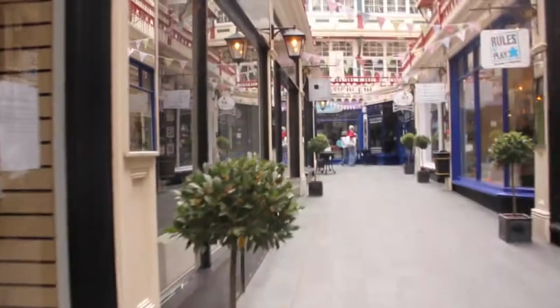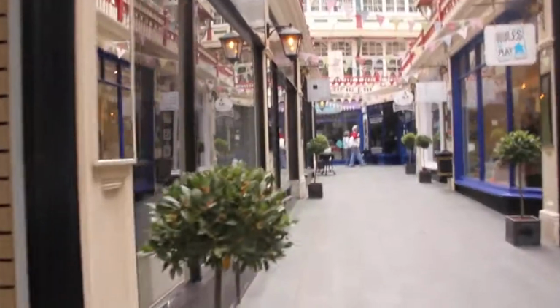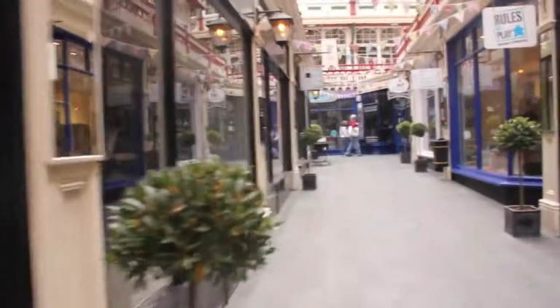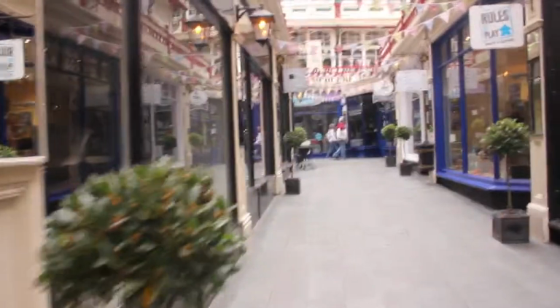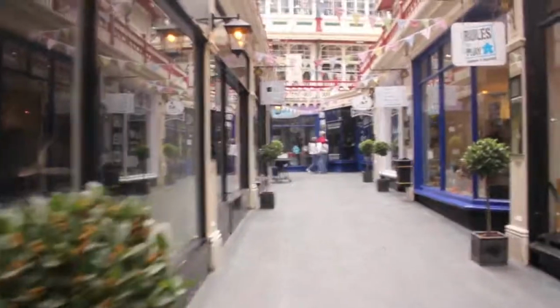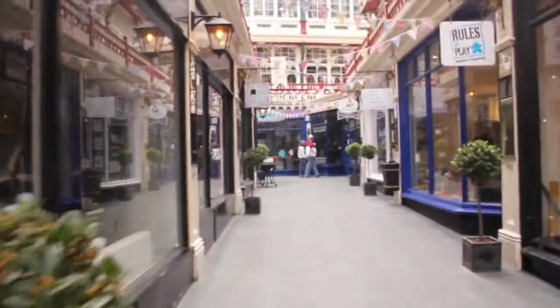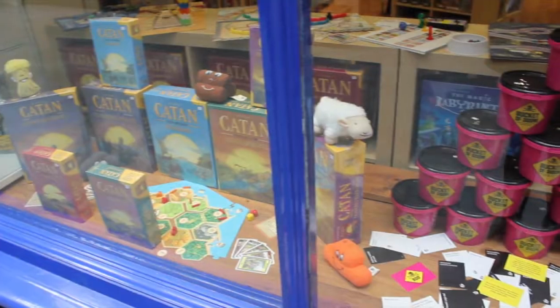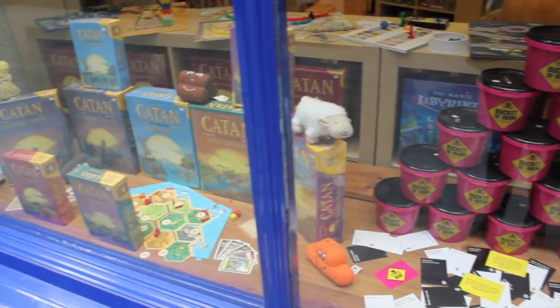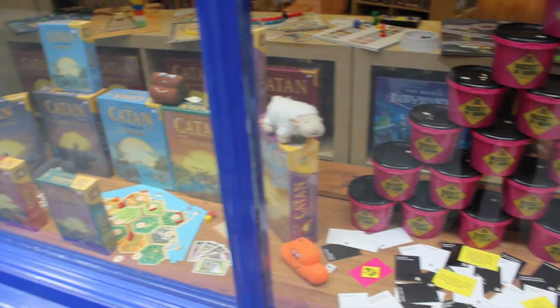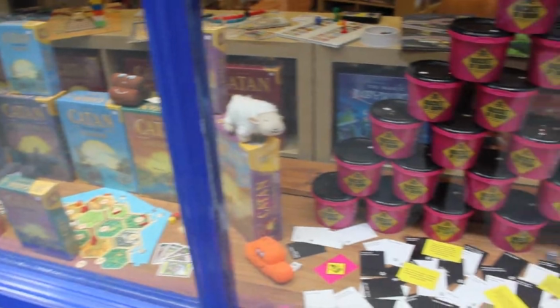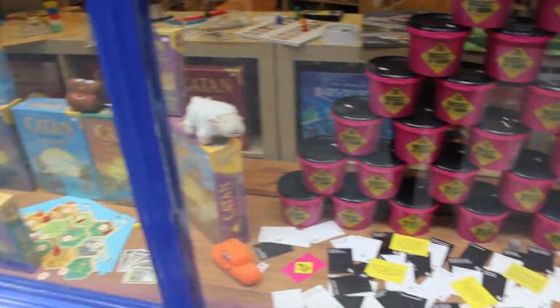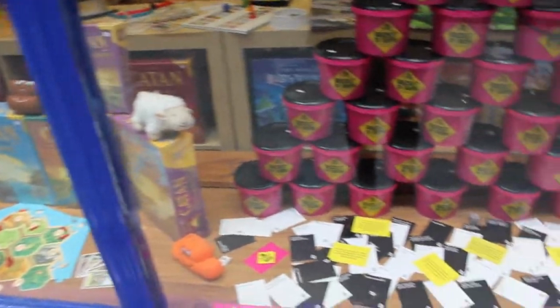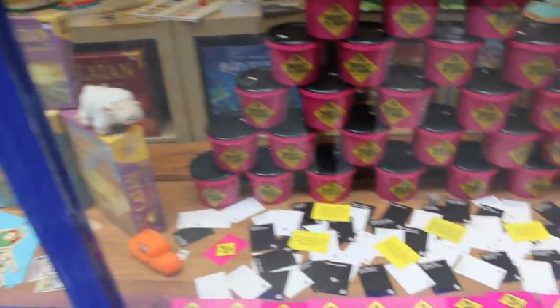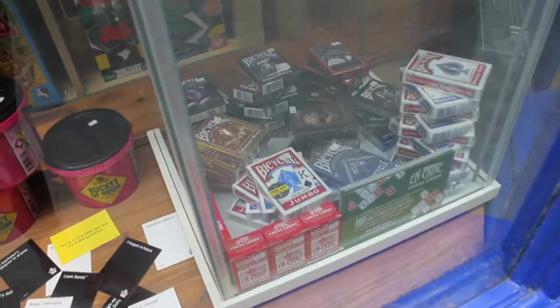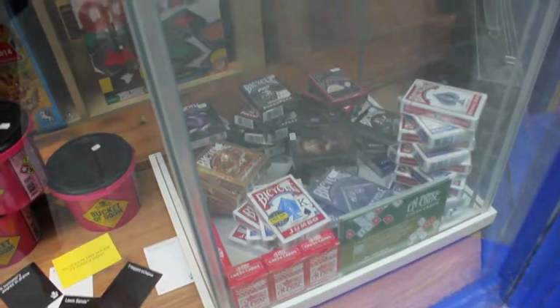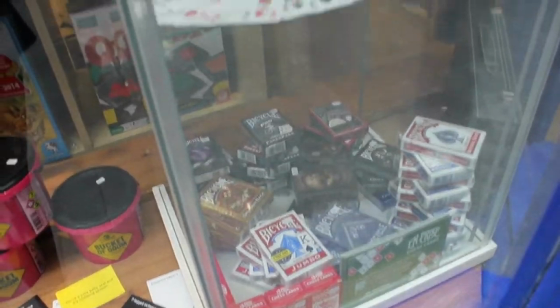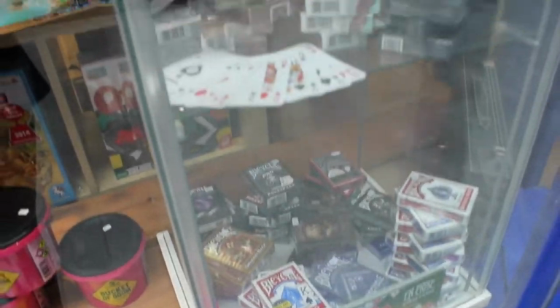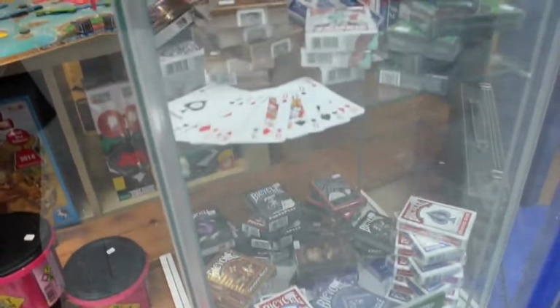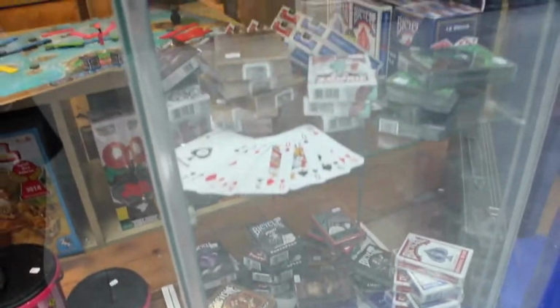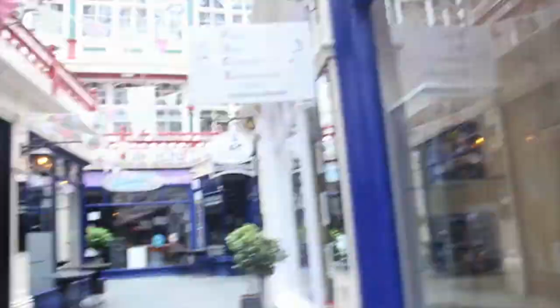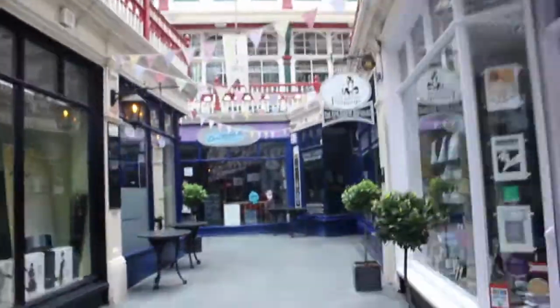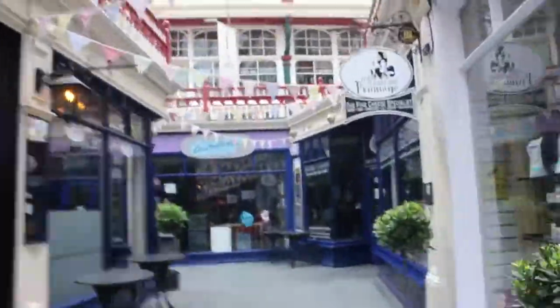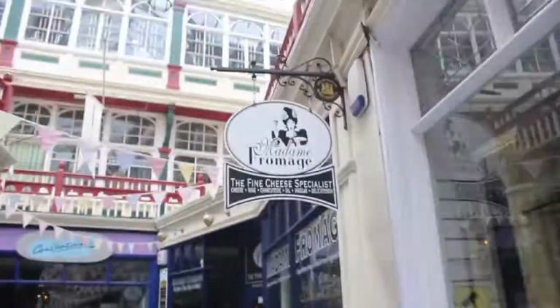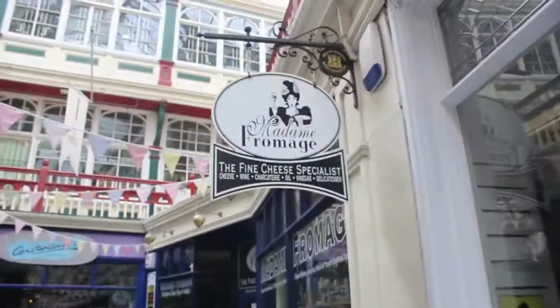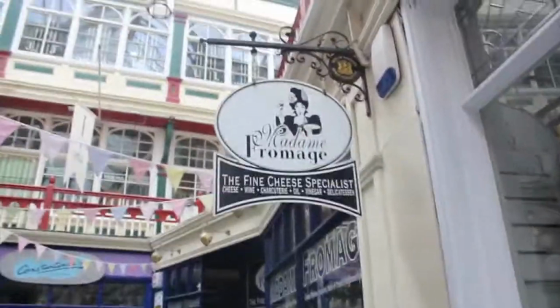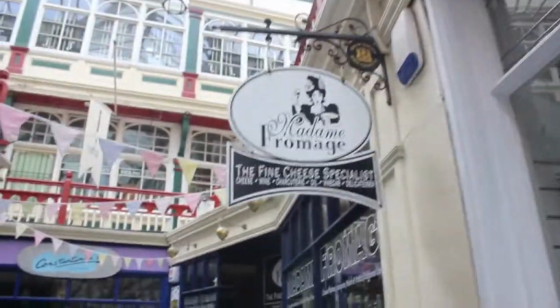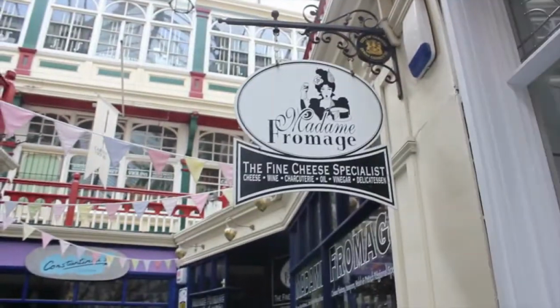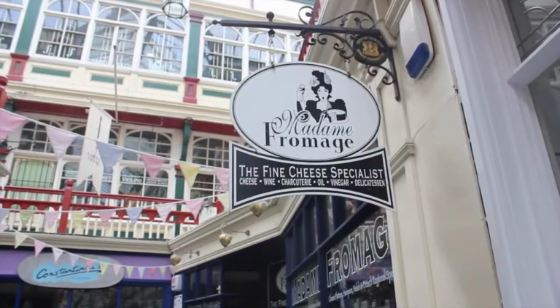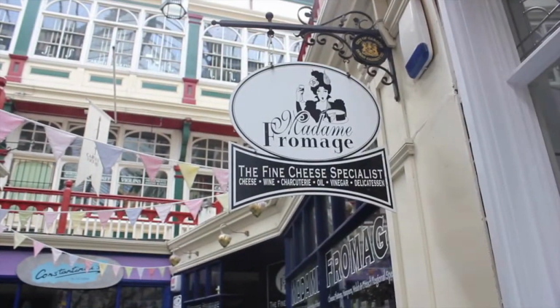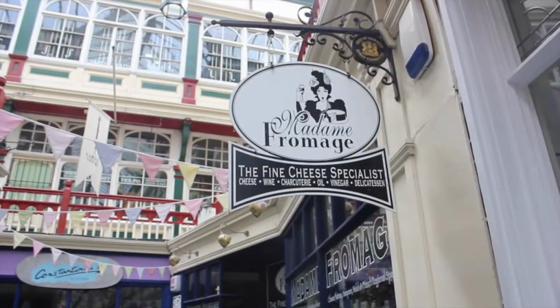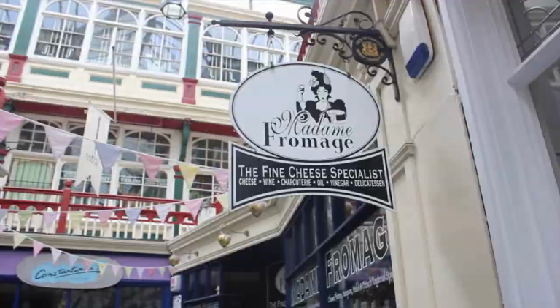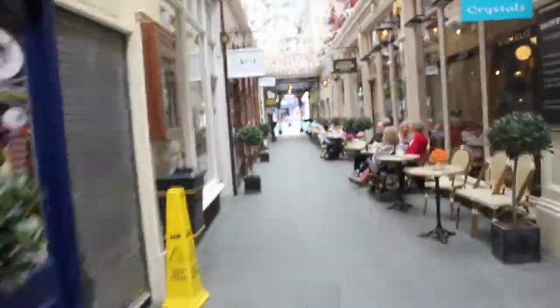From classic board games to niche releases, Rules of Play have what you need for your next night in with friends. Stop at Madame Fromage on the way to get some yummy deli treats for while you play.